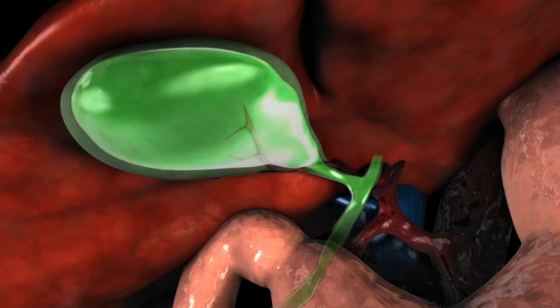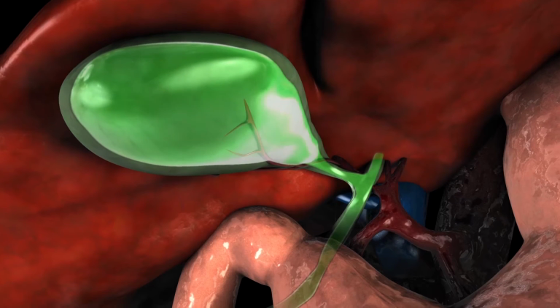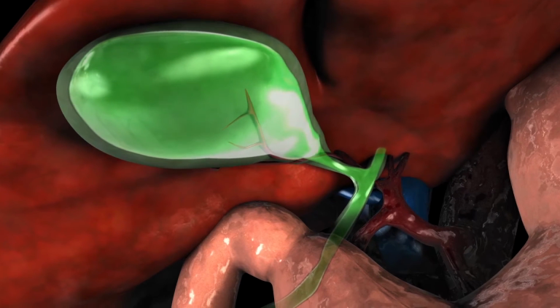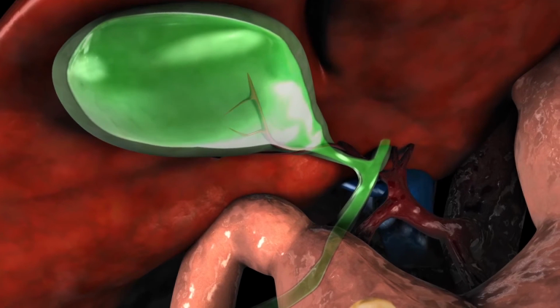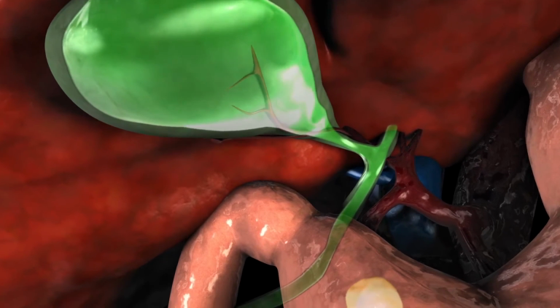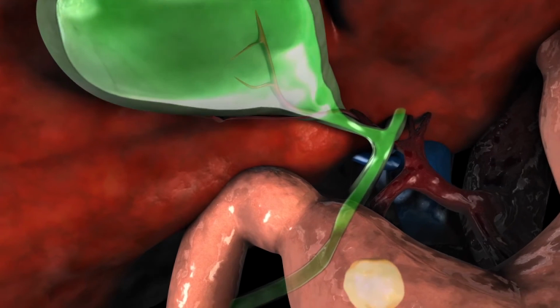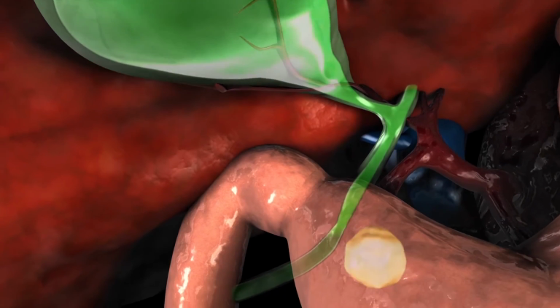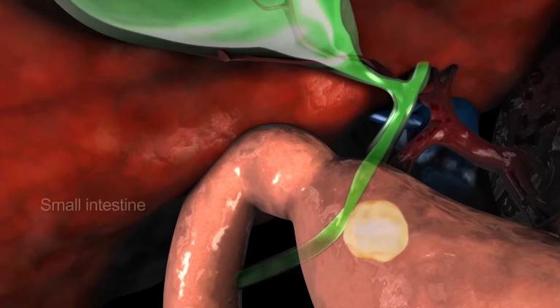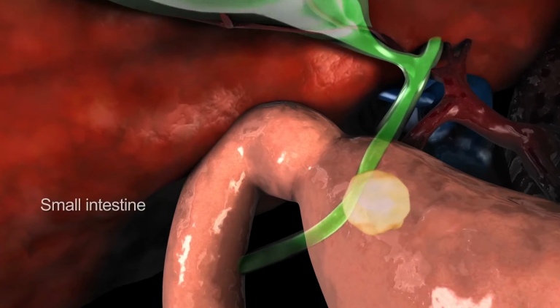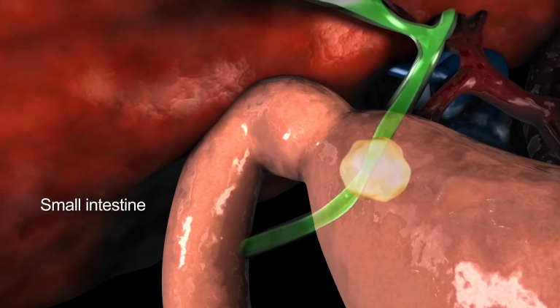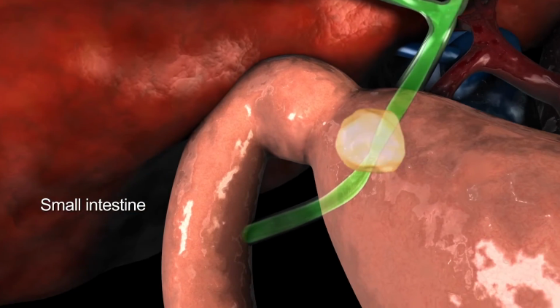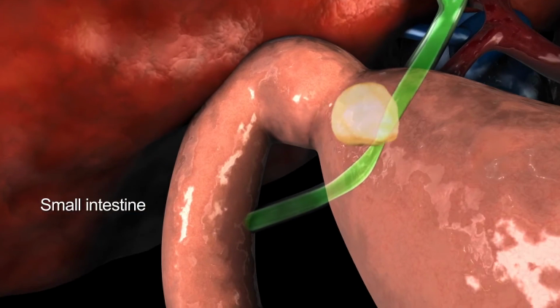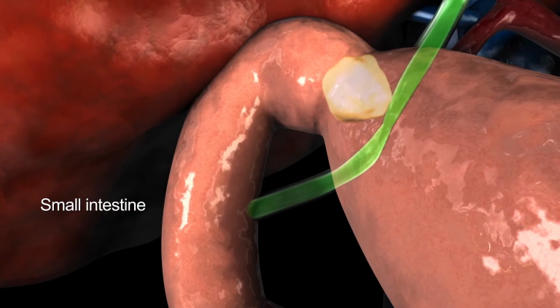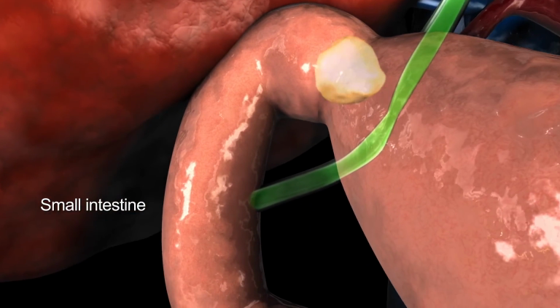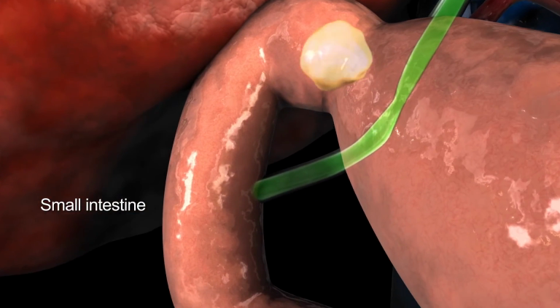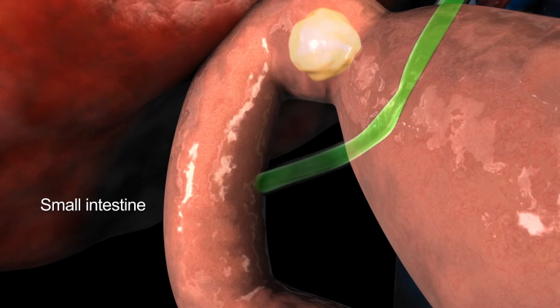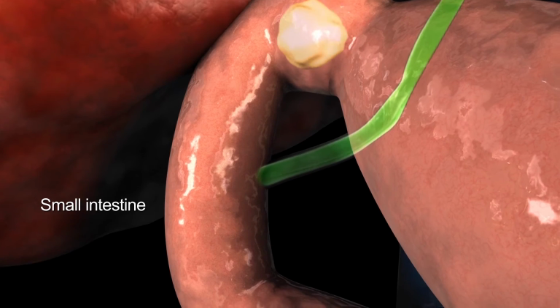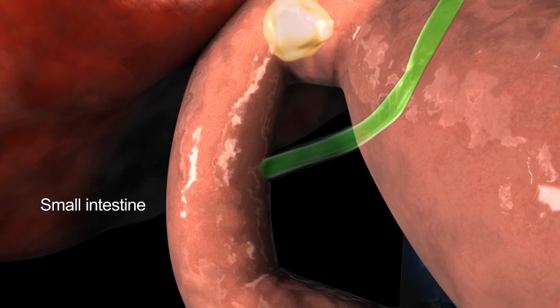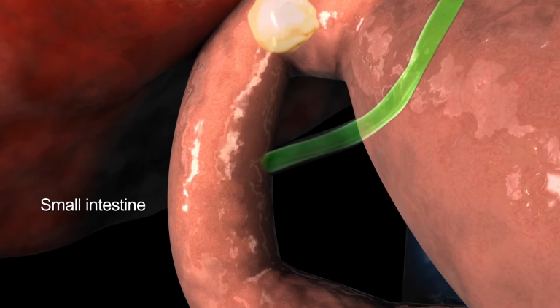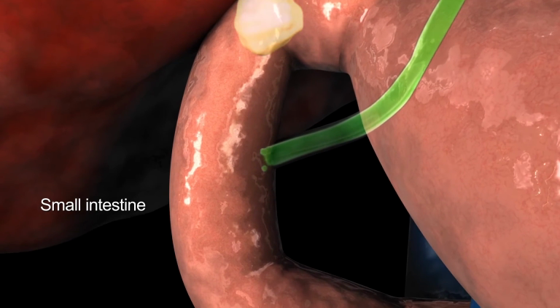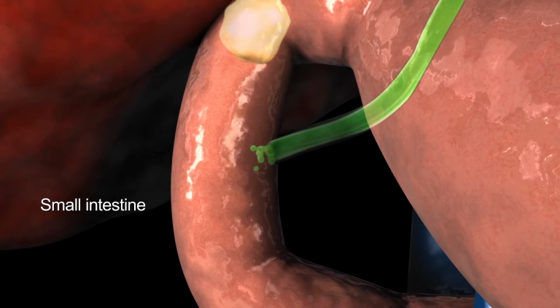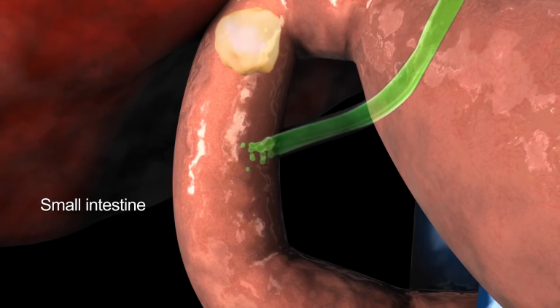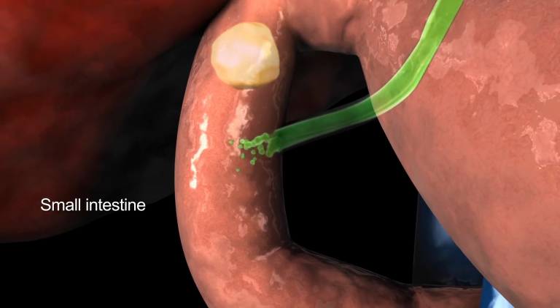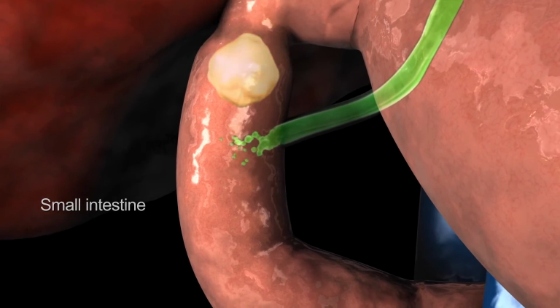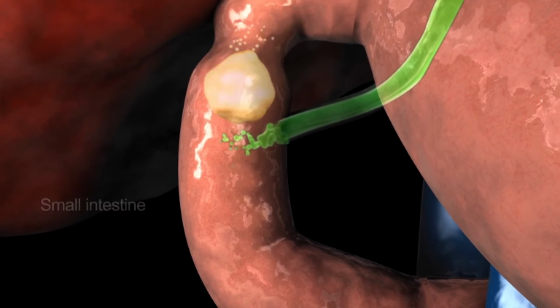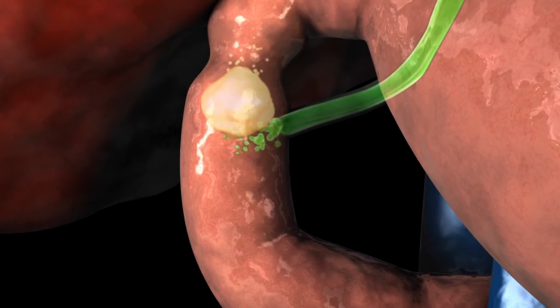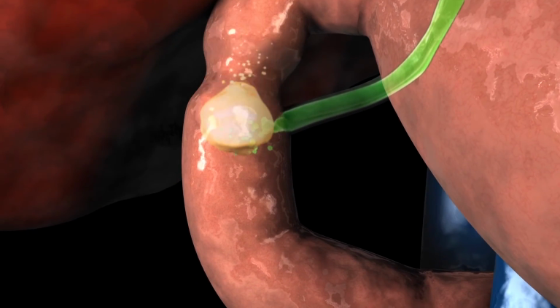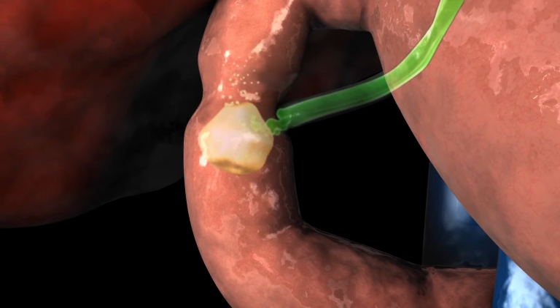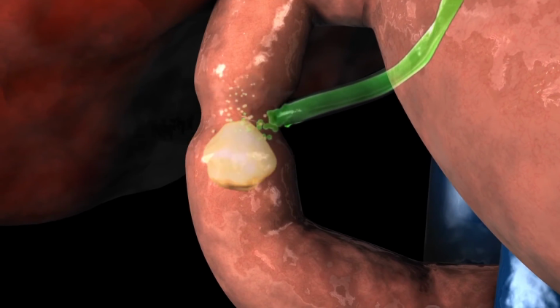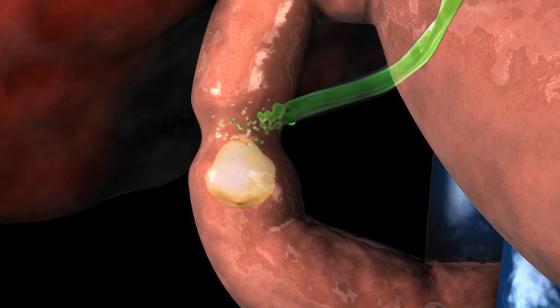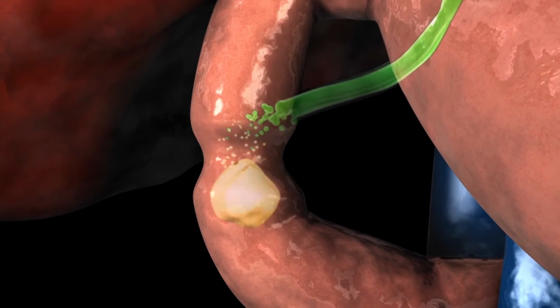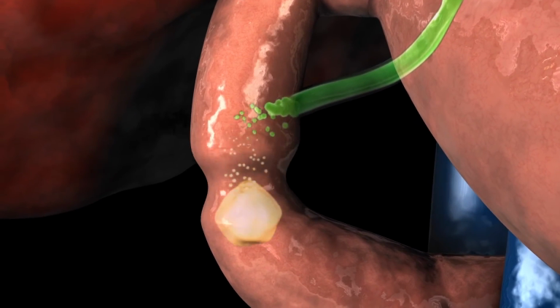When fatty food from a meal reaches the small intestine, the gallbladder releases bile into it to help digest the fat.